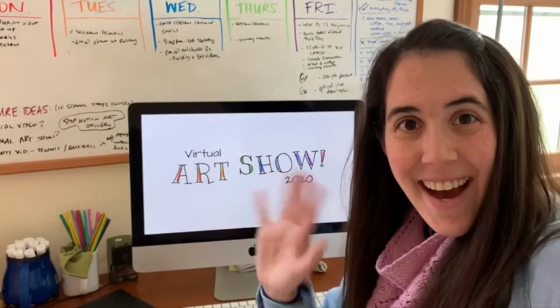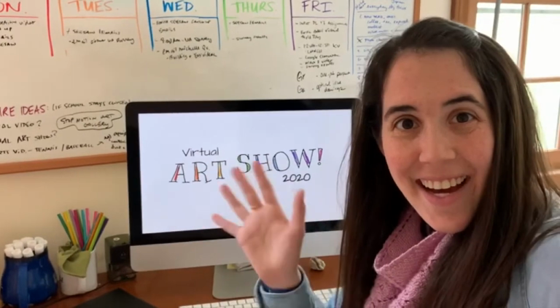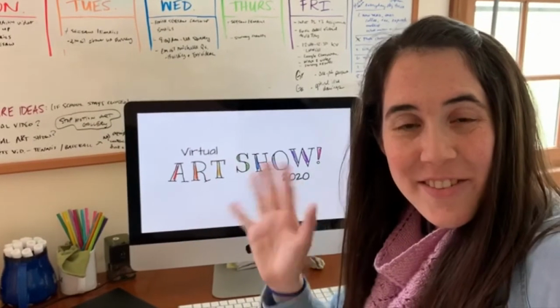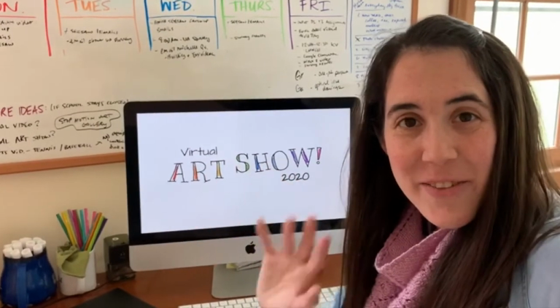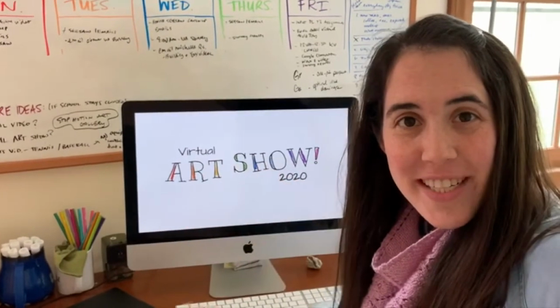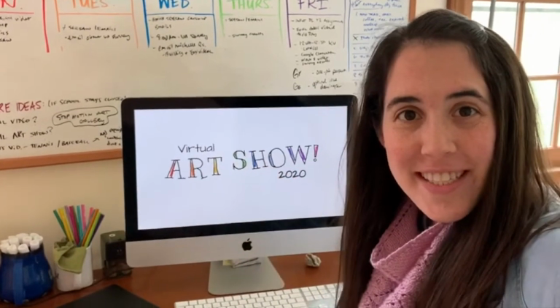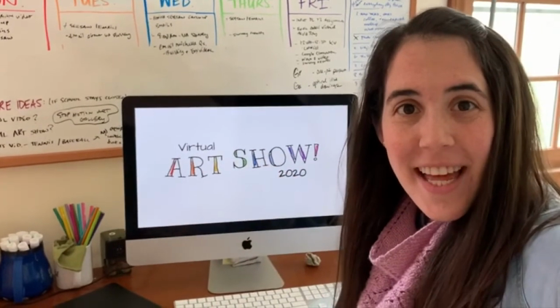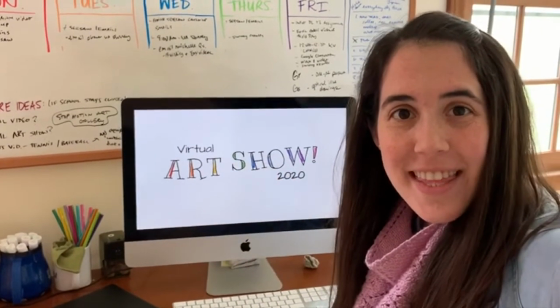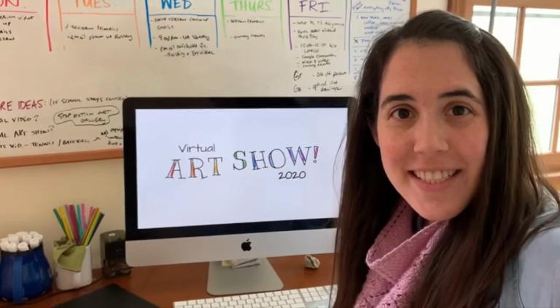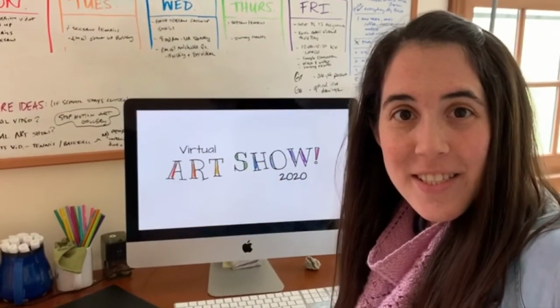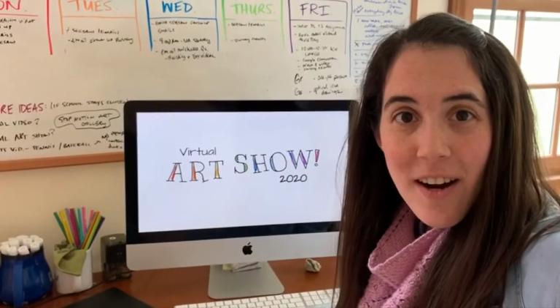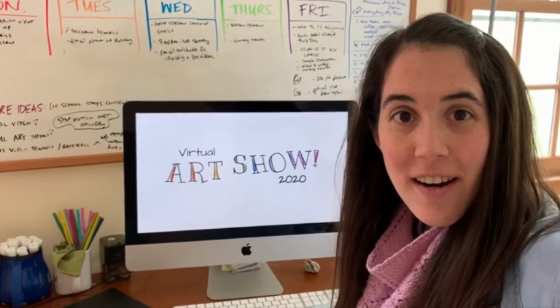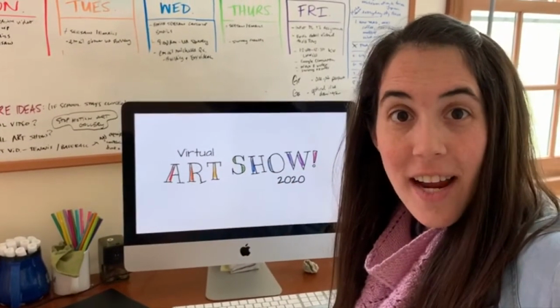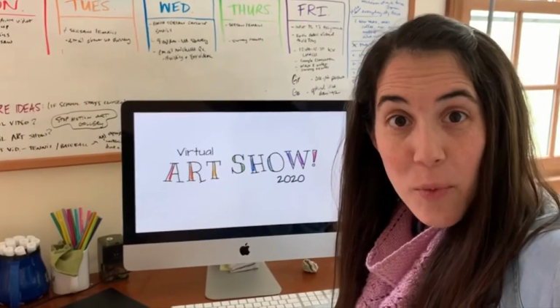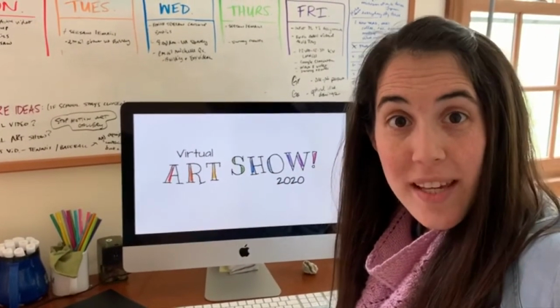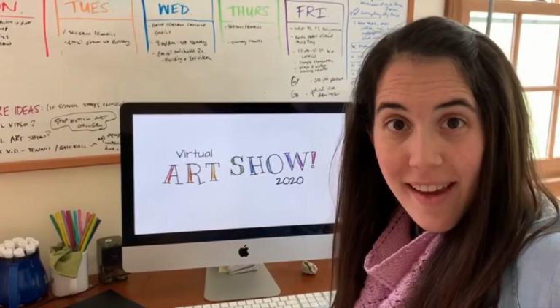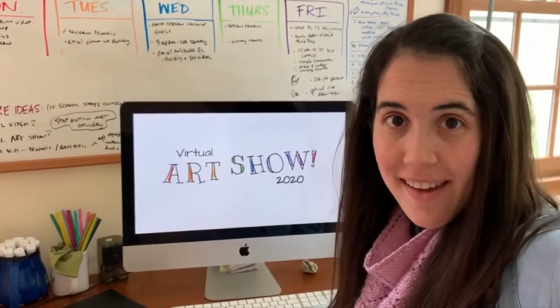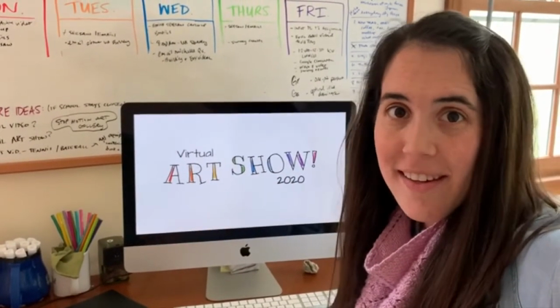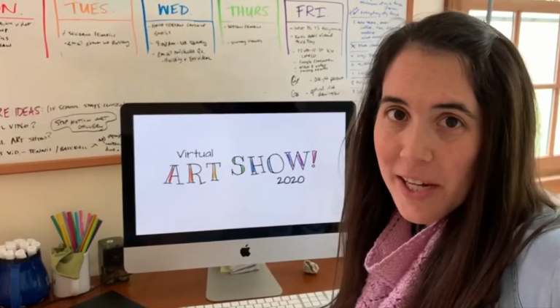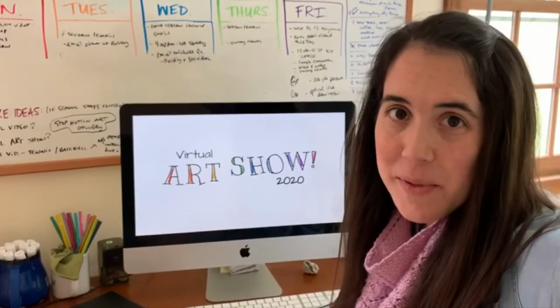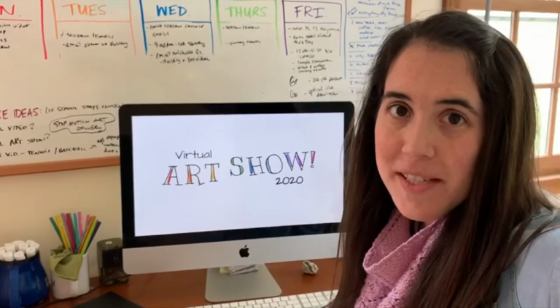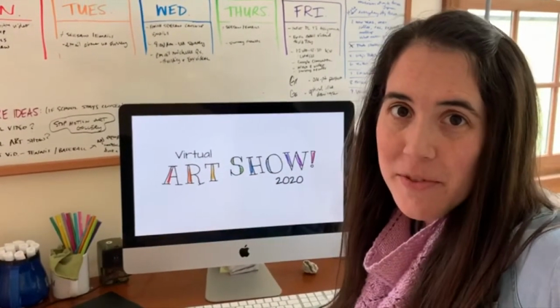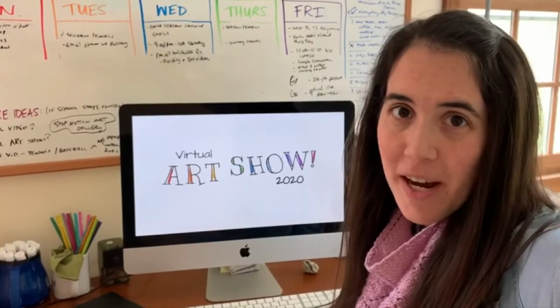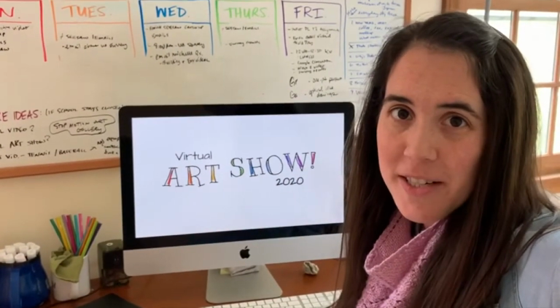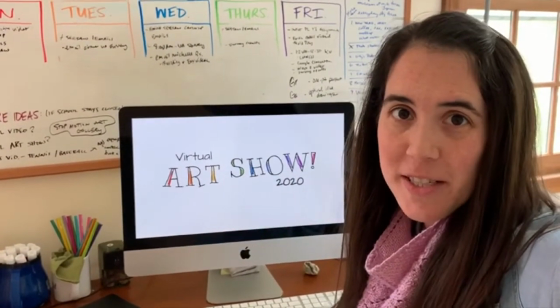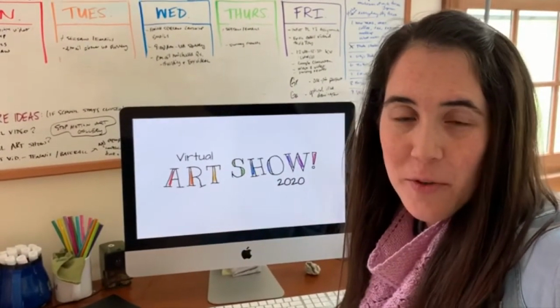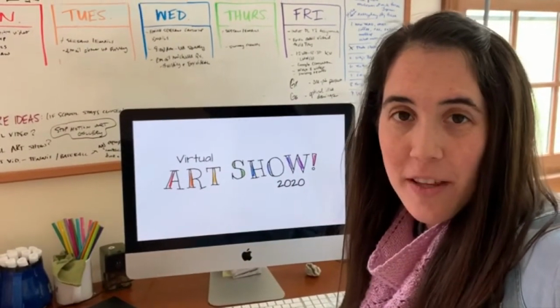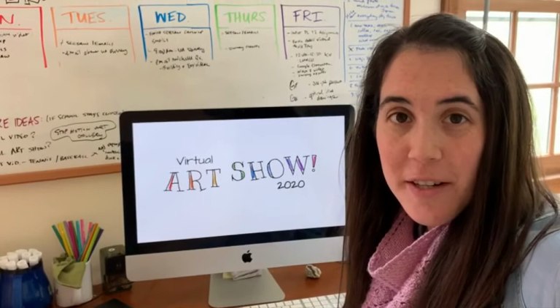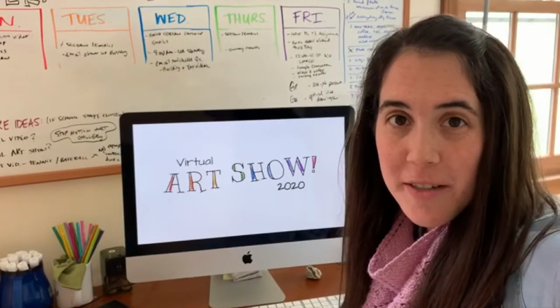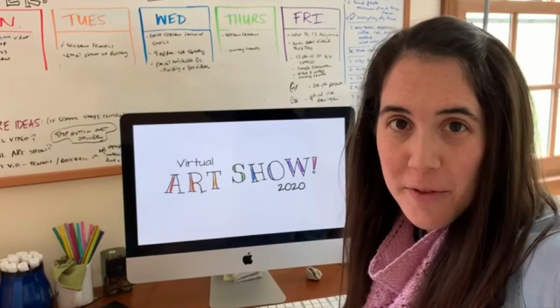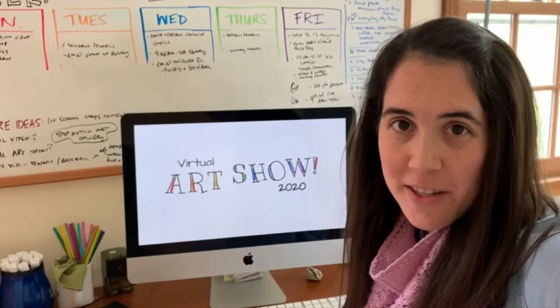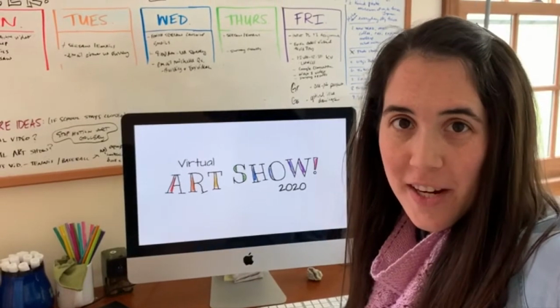Hi everyone! This is our week eight announcements and reminders for third and fourth grade.